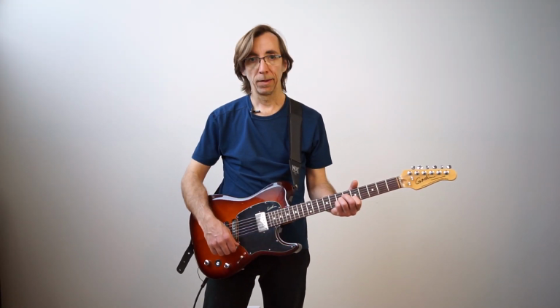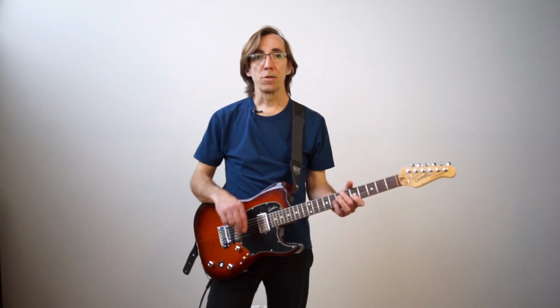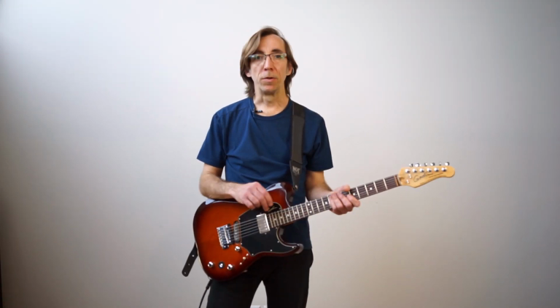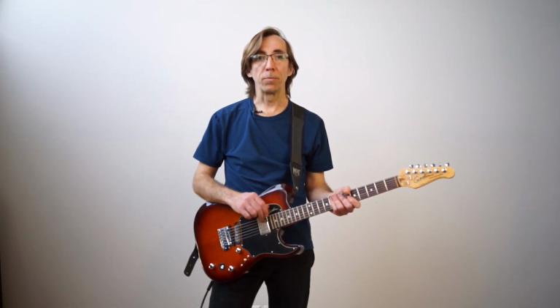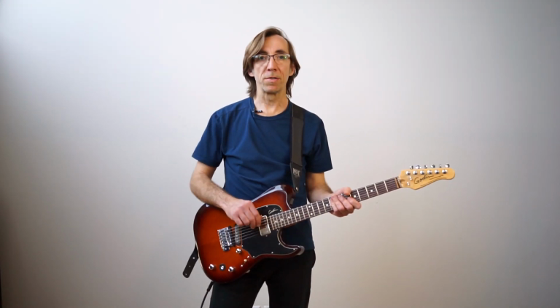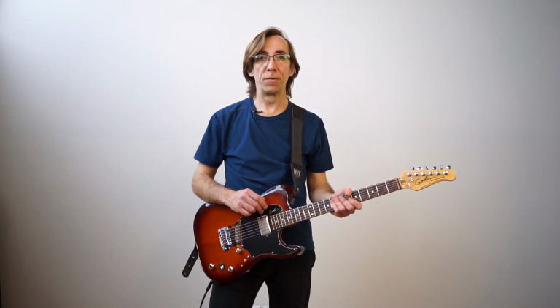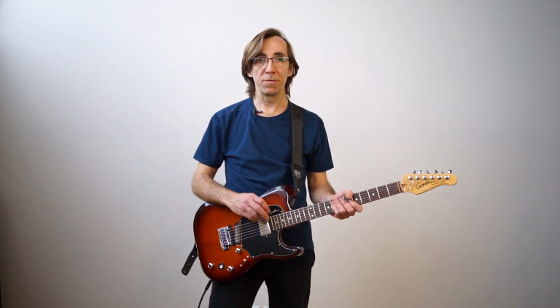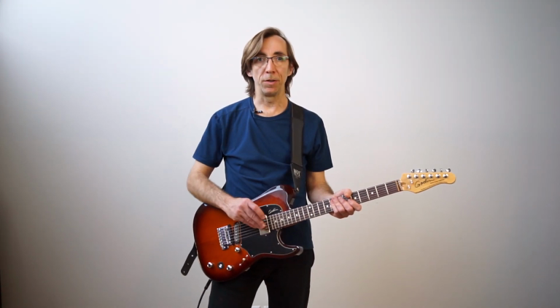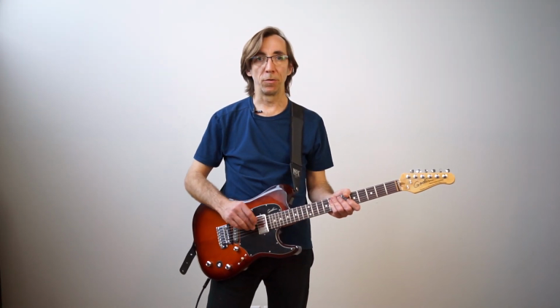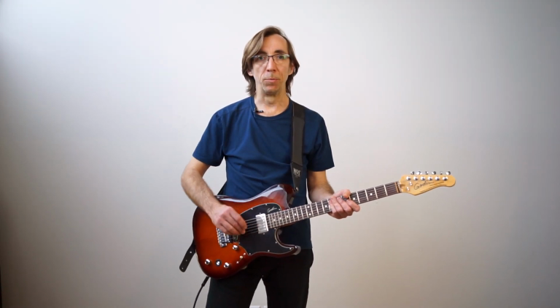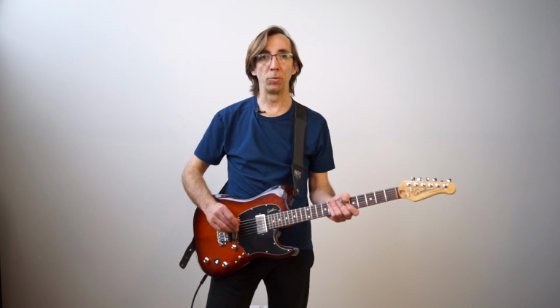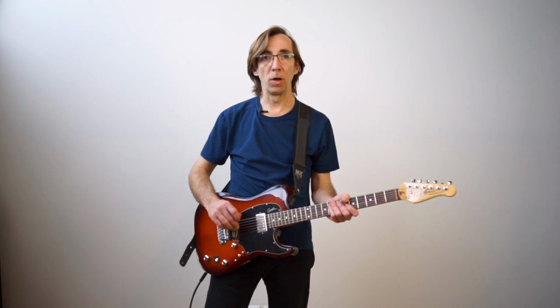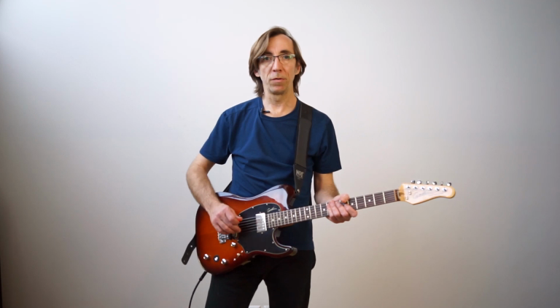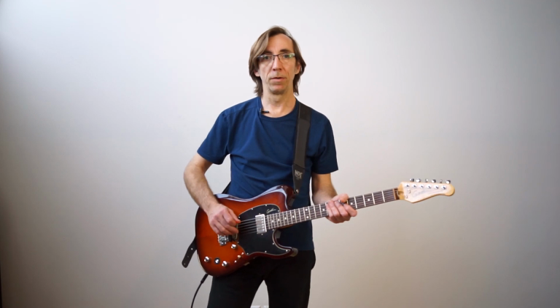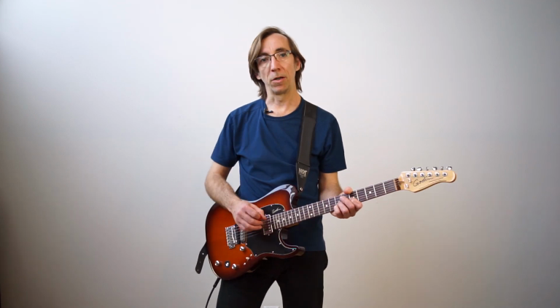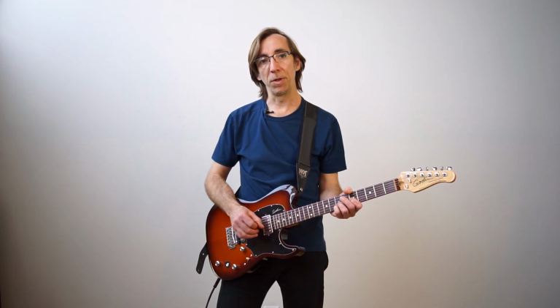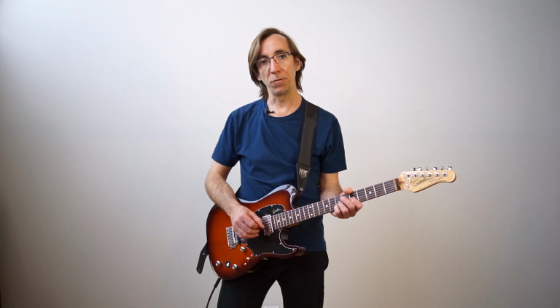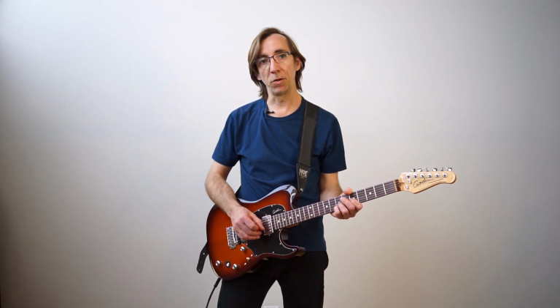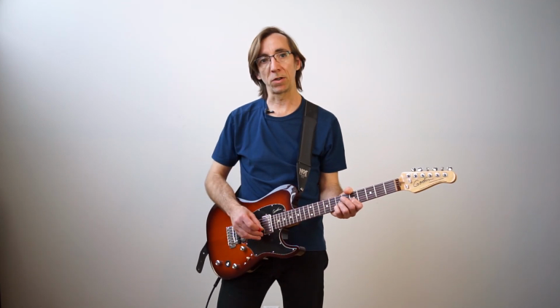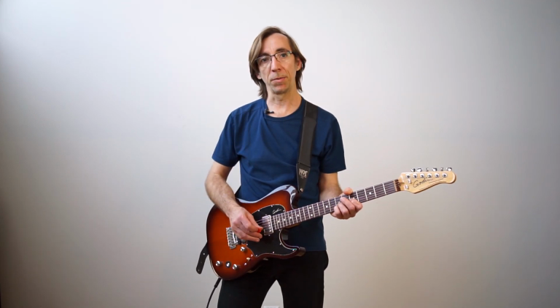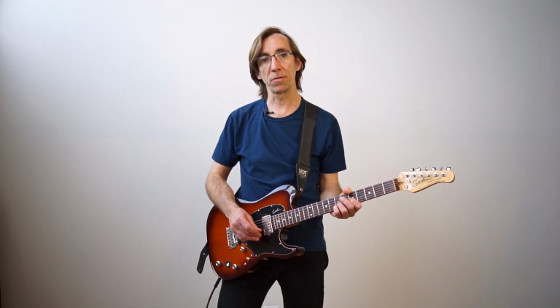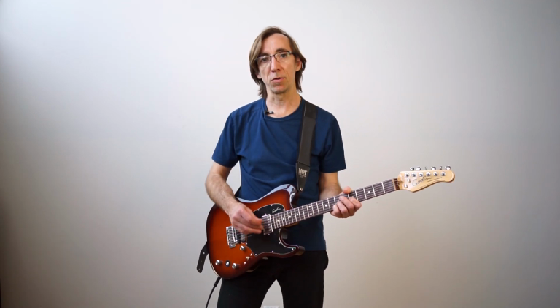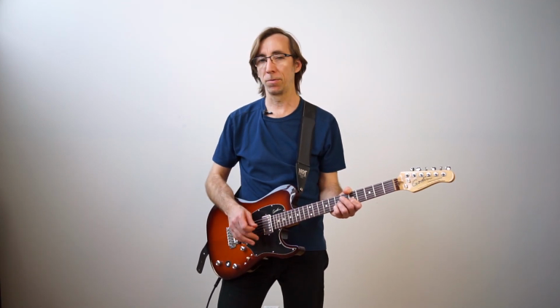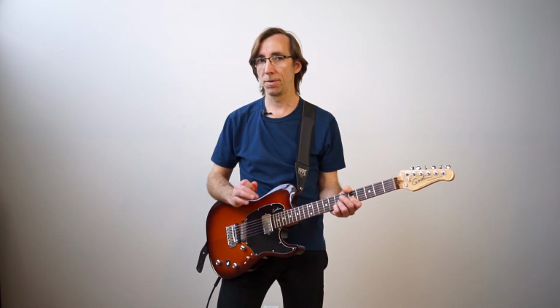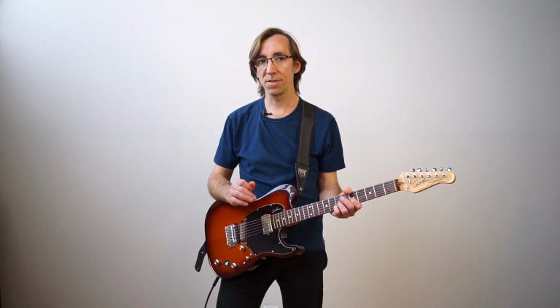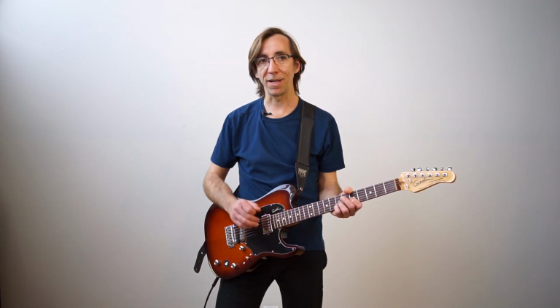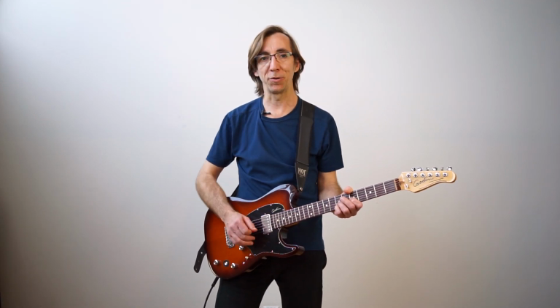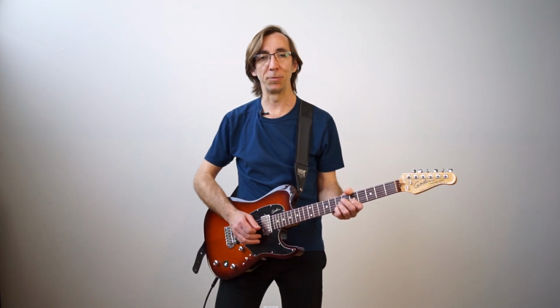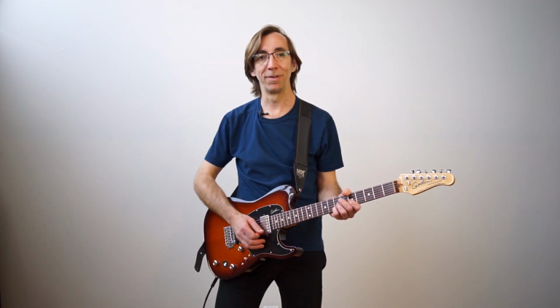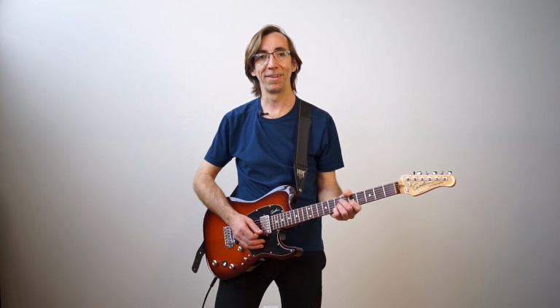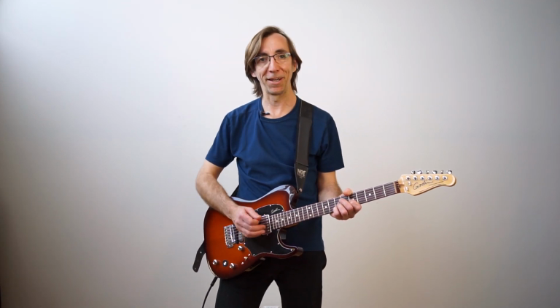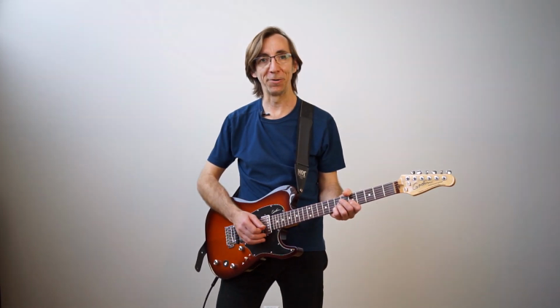So that was the first video of the Mod Dwarf. There are many videos coming, so stay tuned. Thank you.